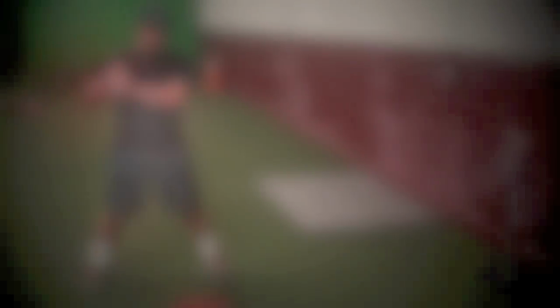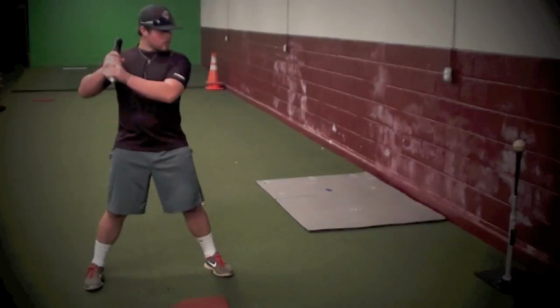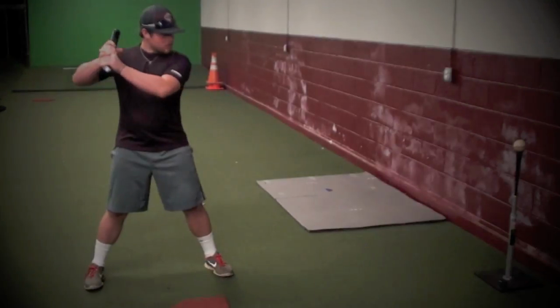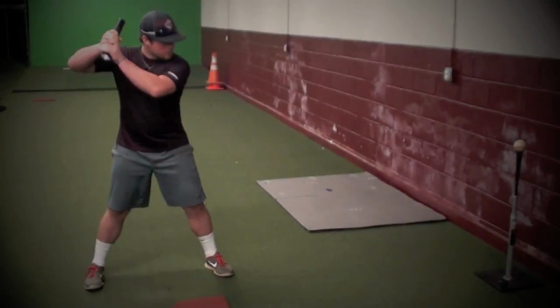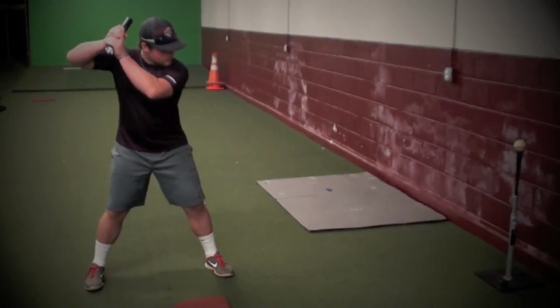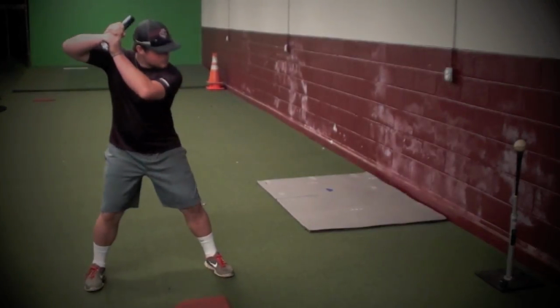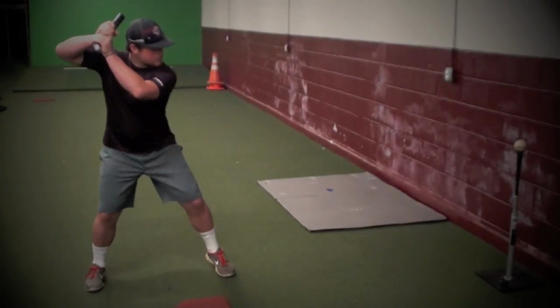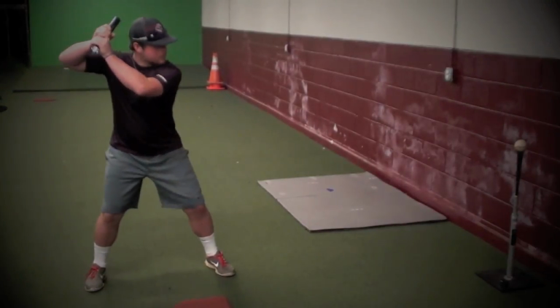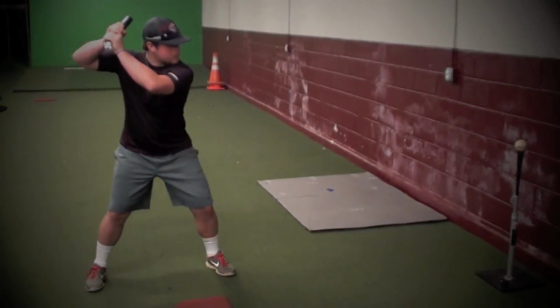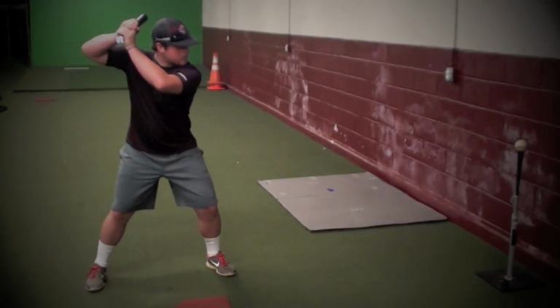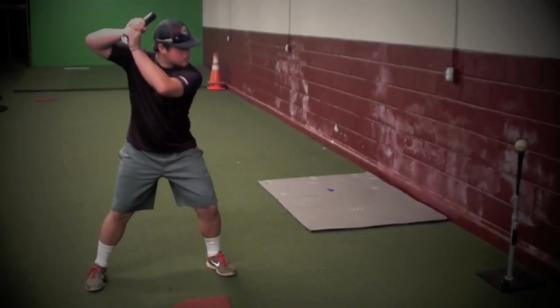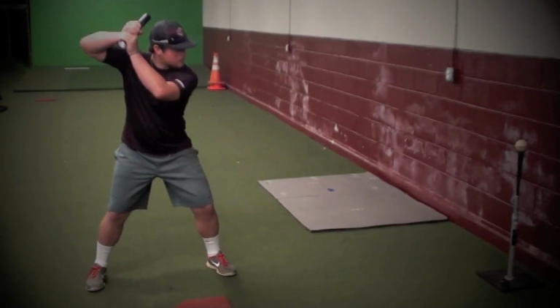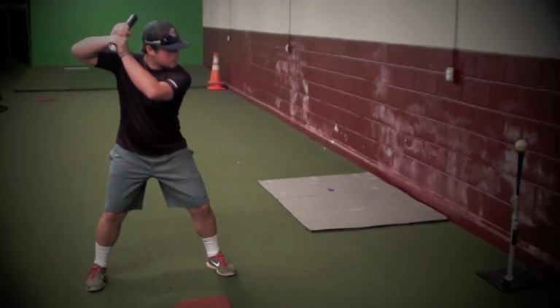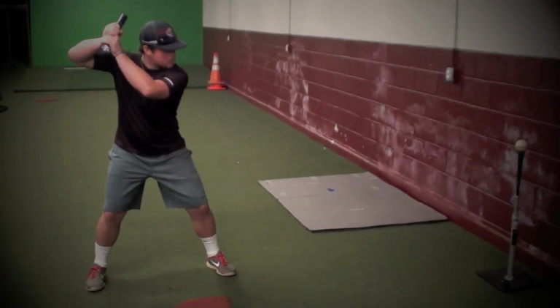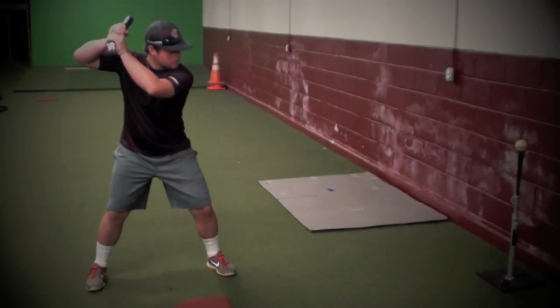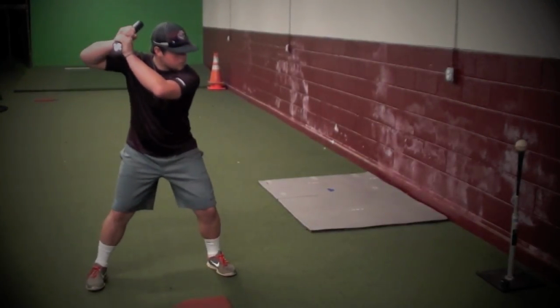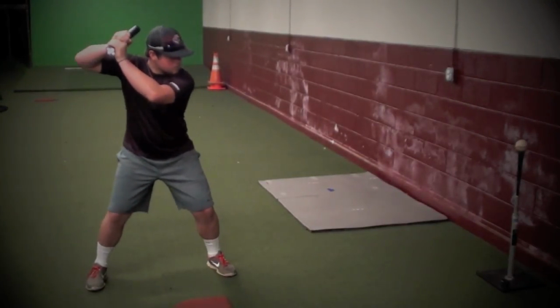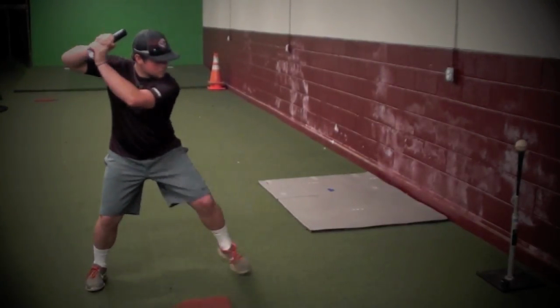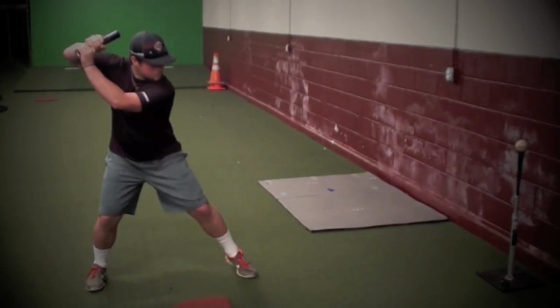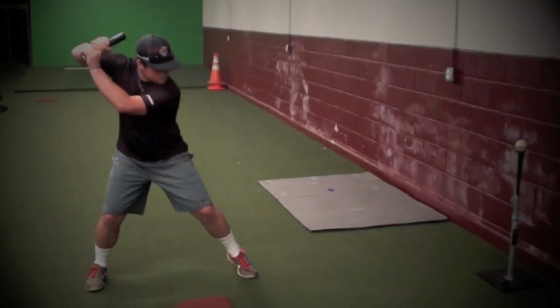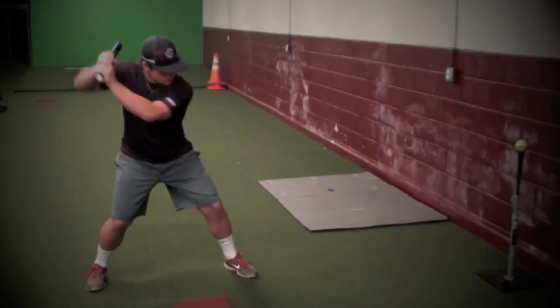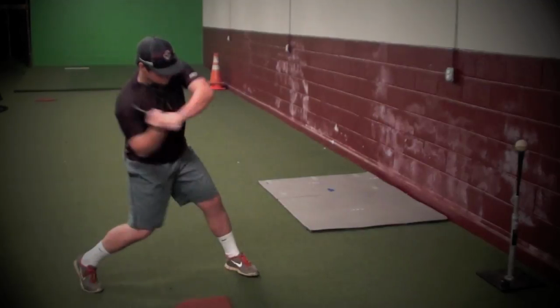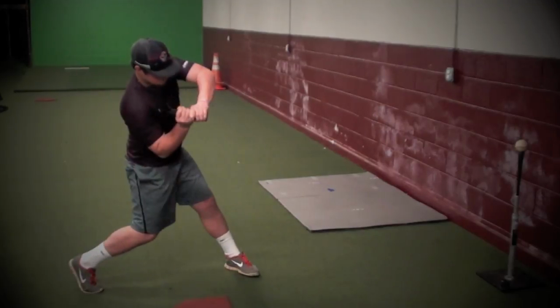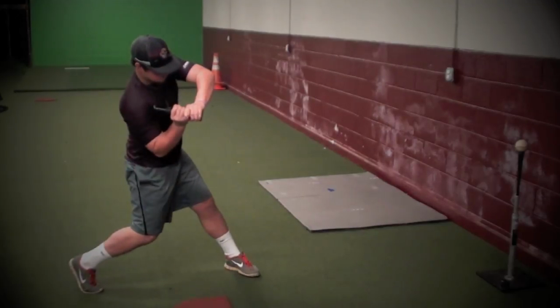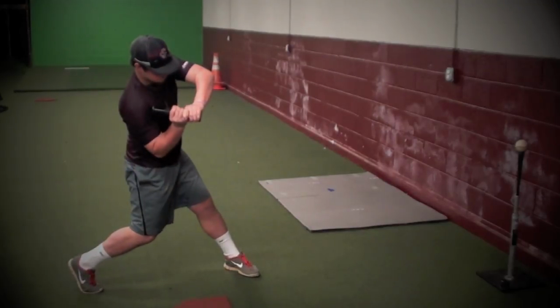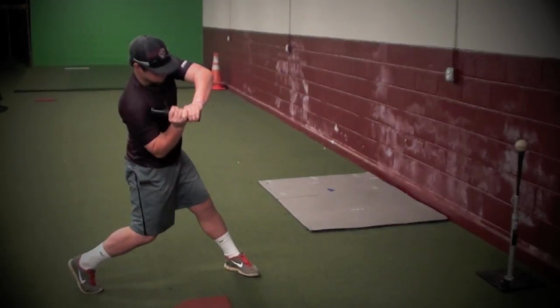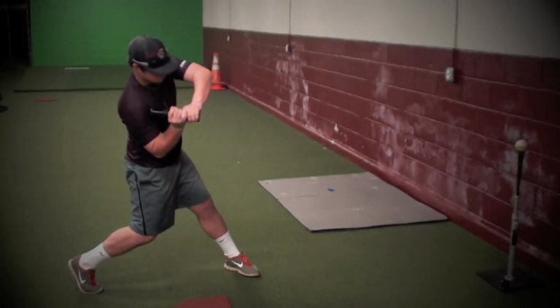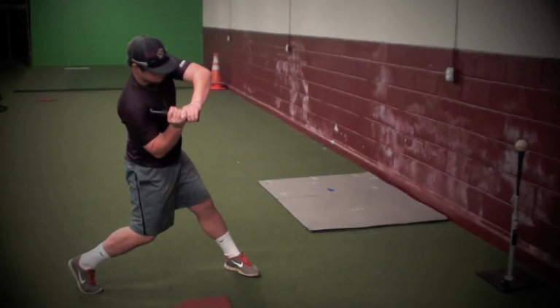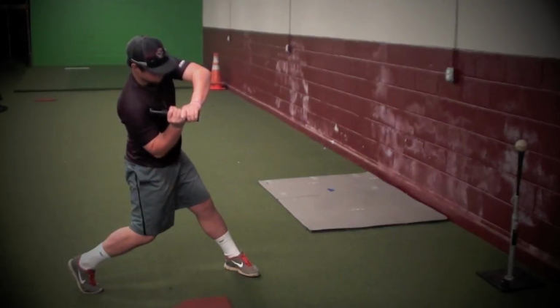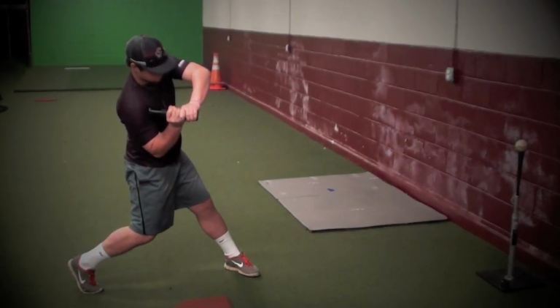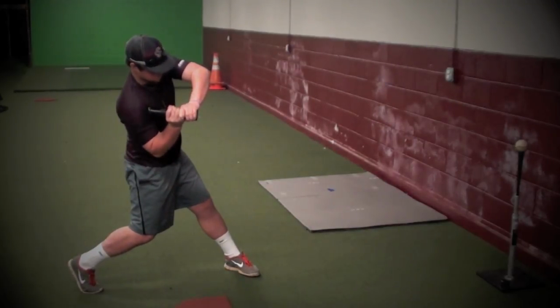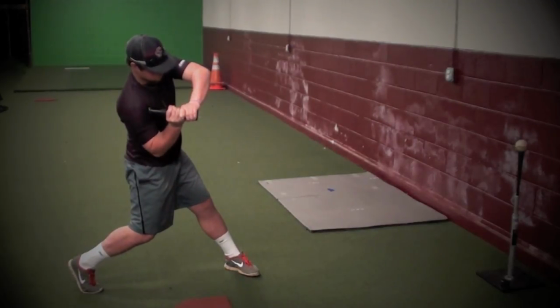We've got a 17-year-old here. All he's going to do is nice and slow — shine the light directly on the ball.